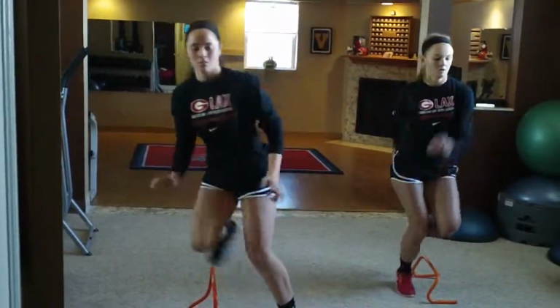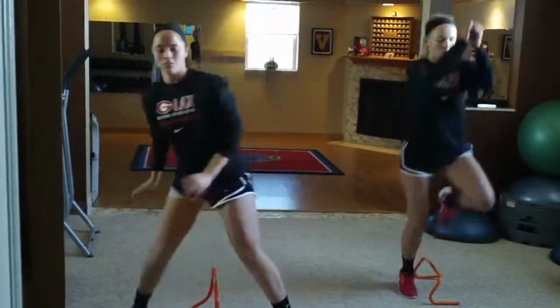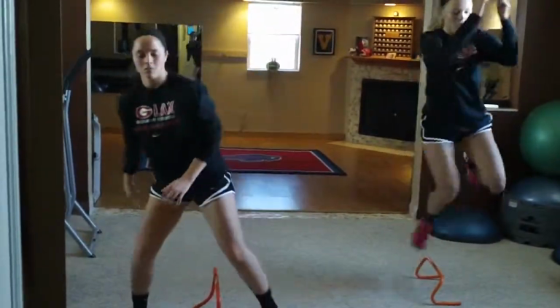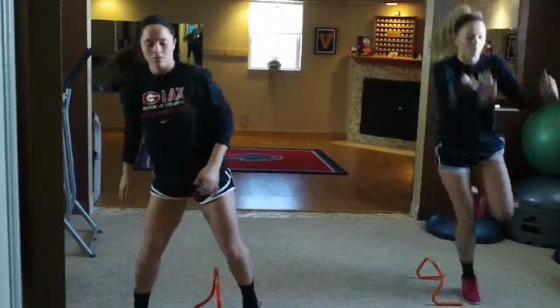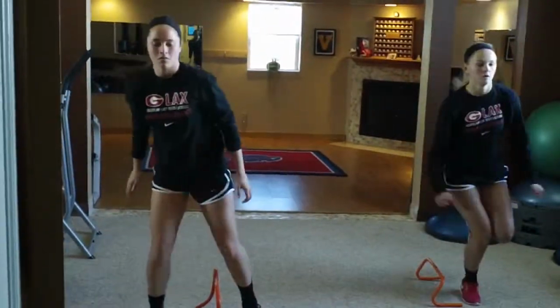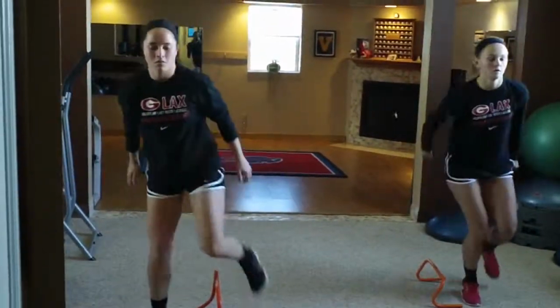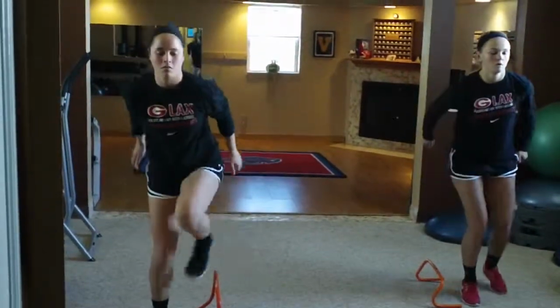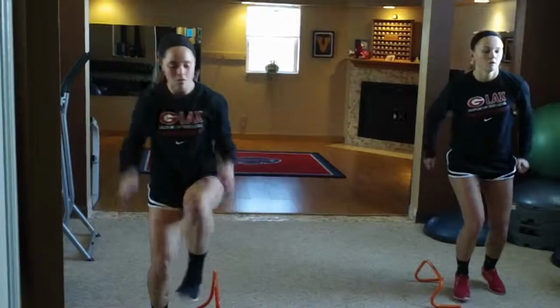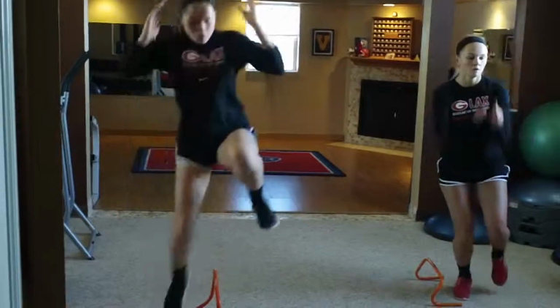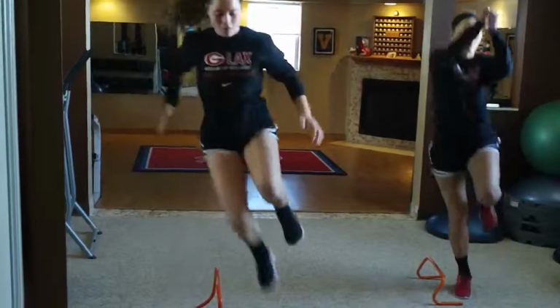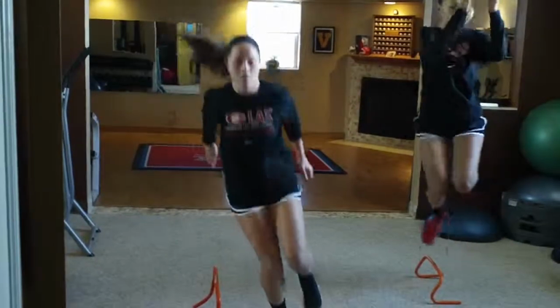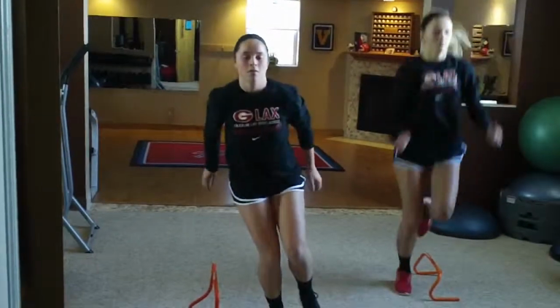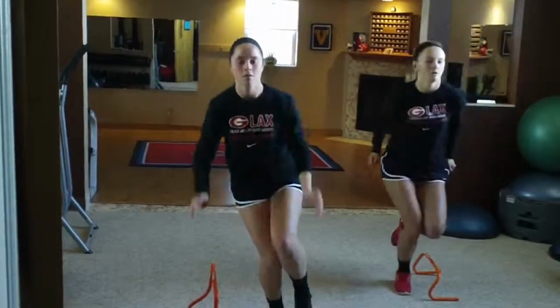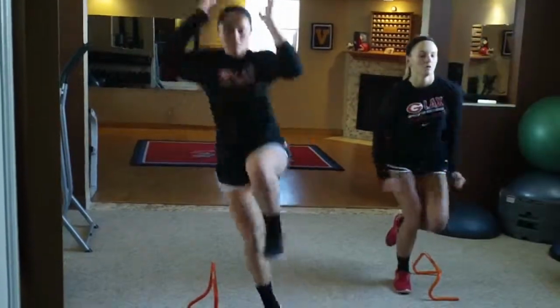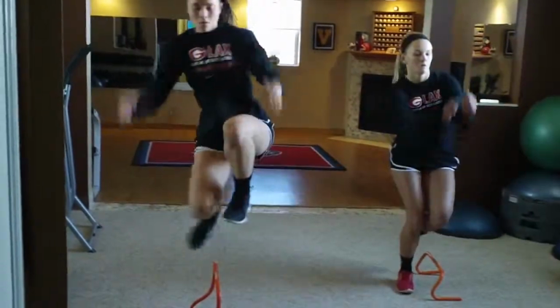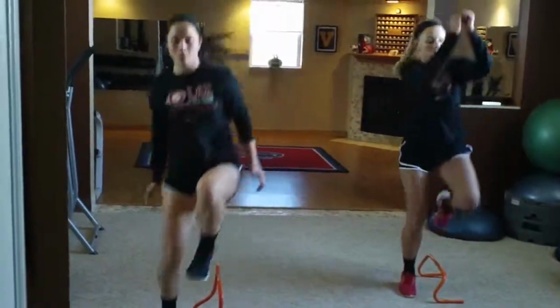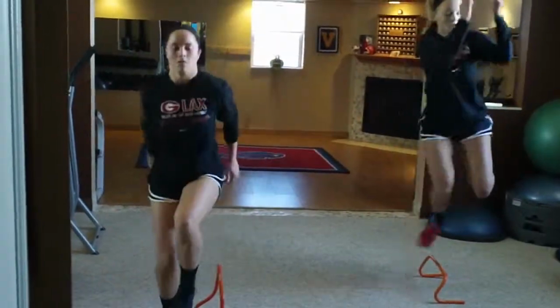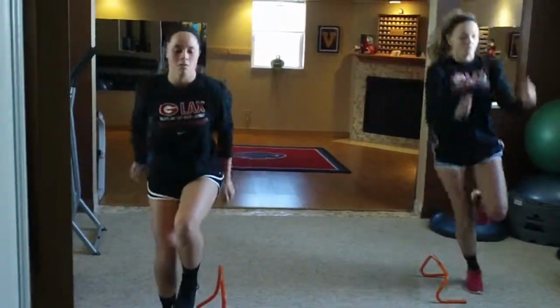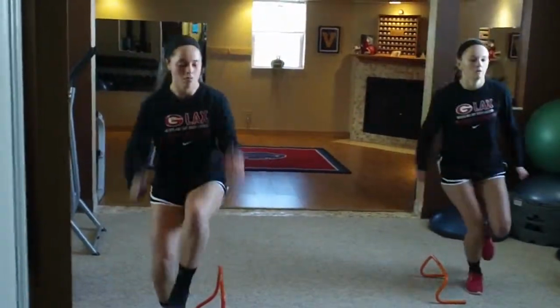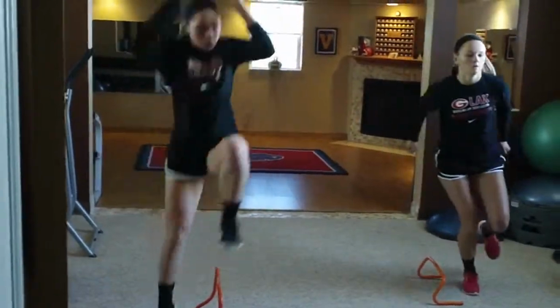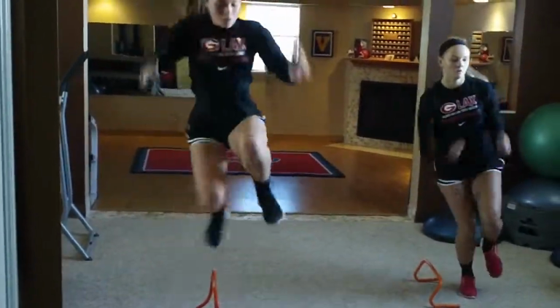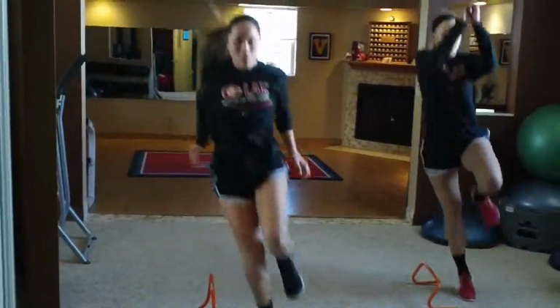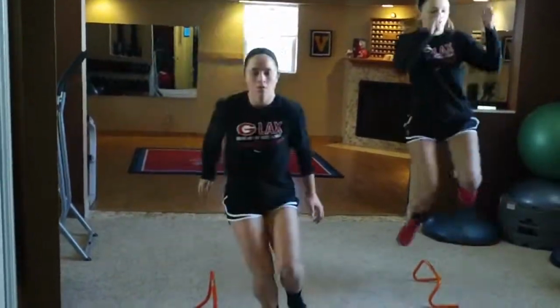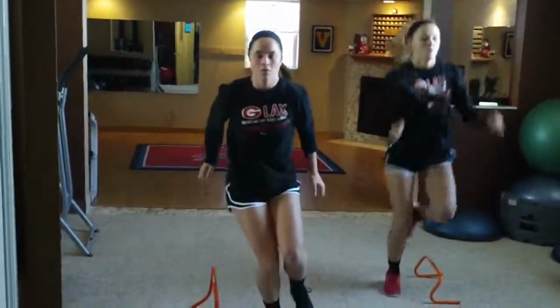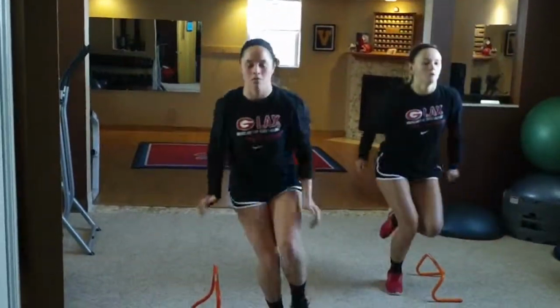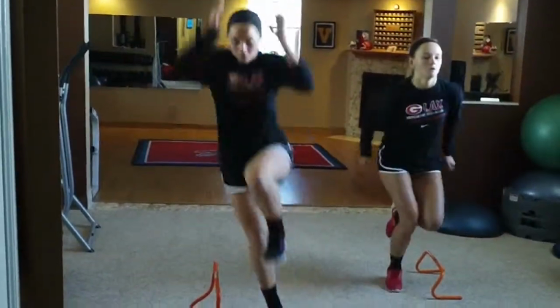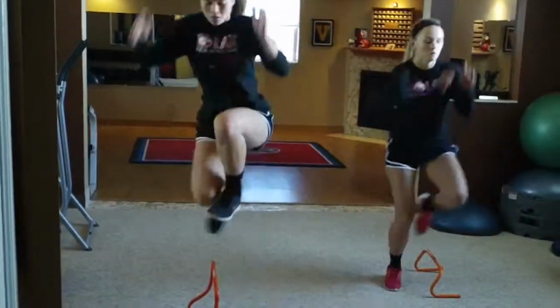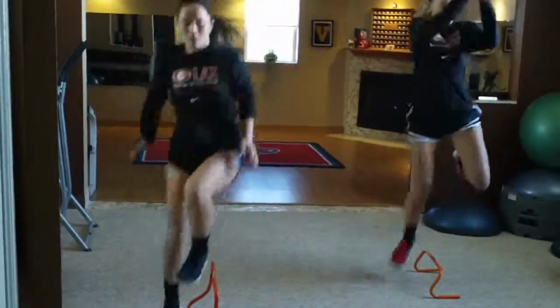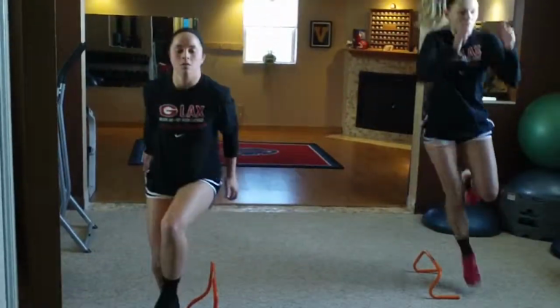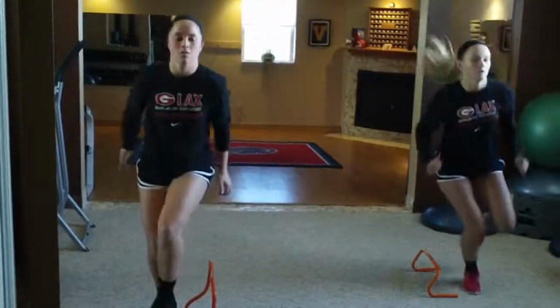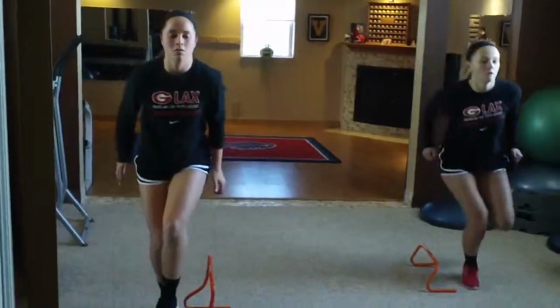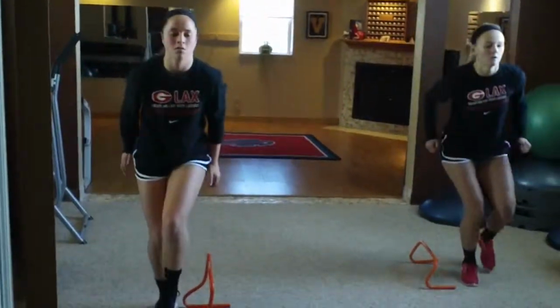Drive with those arms please. Lots of flexion to extension to flexion.